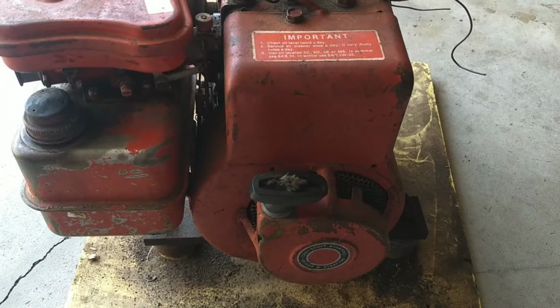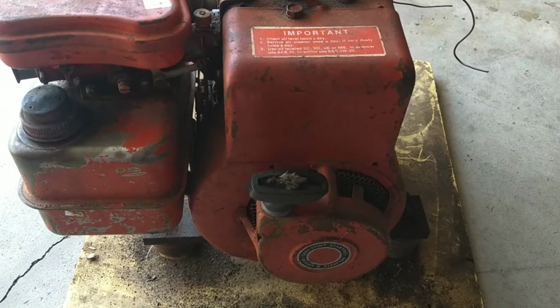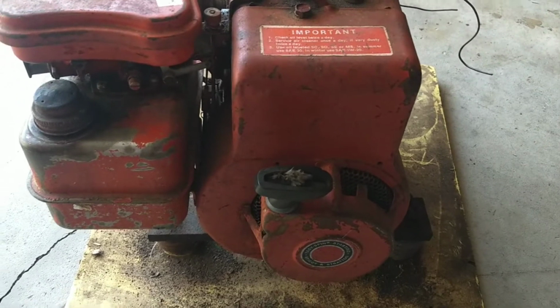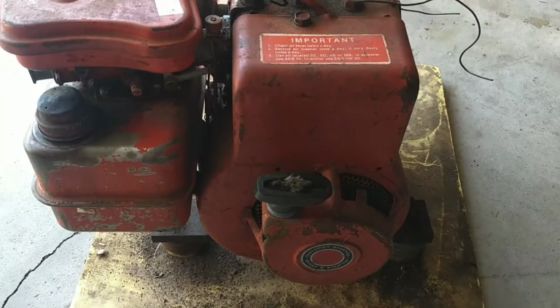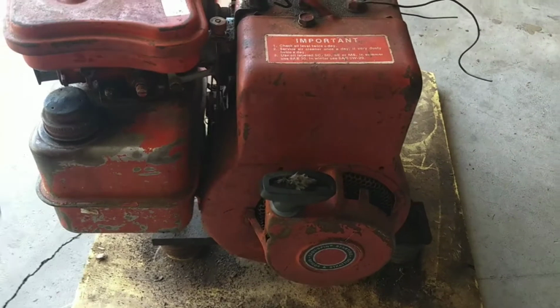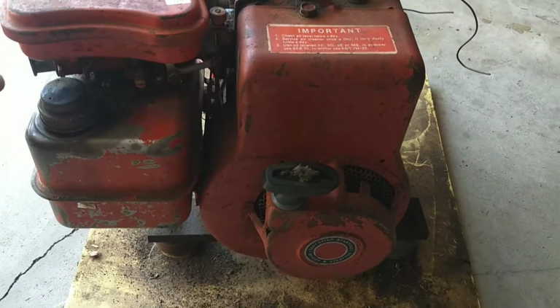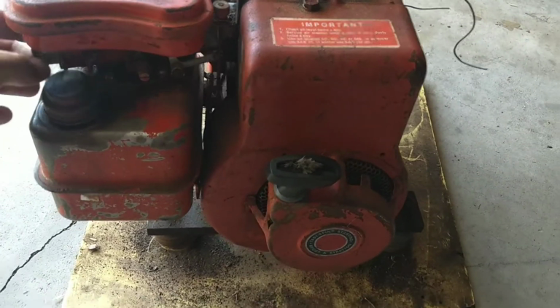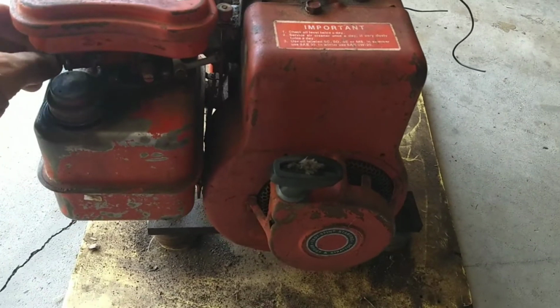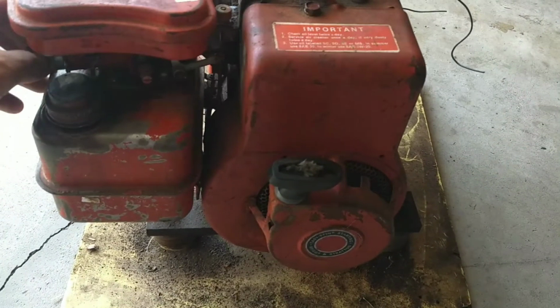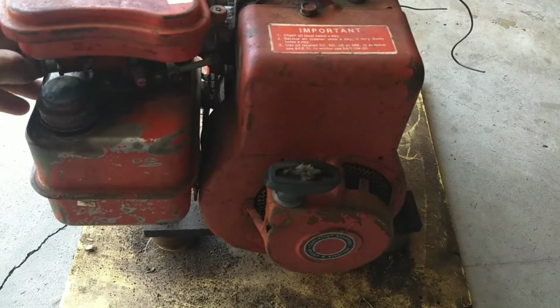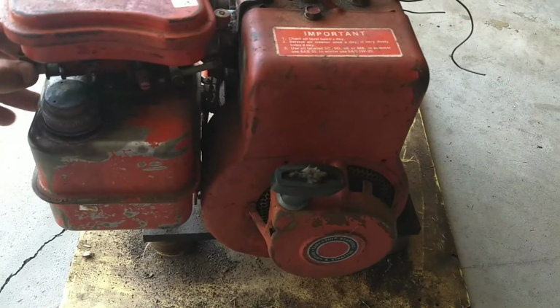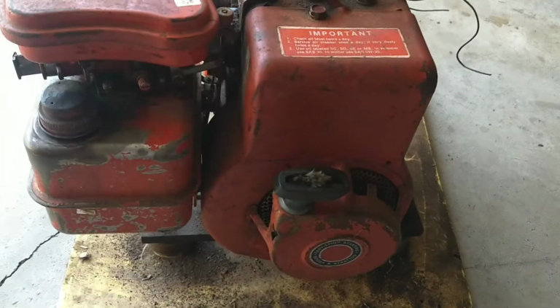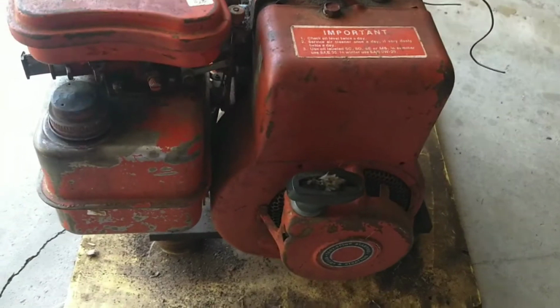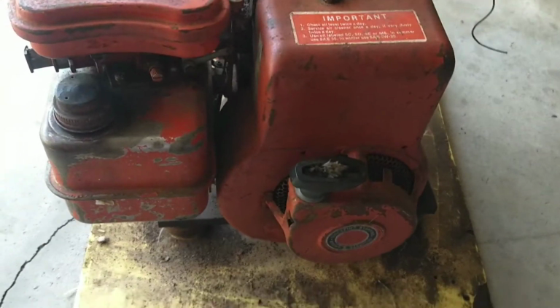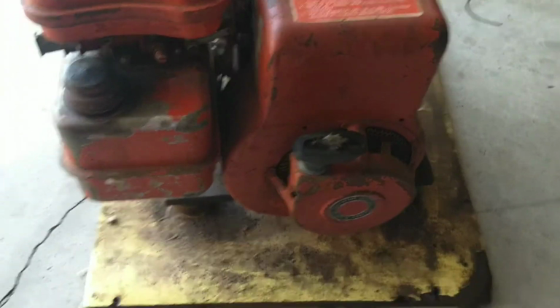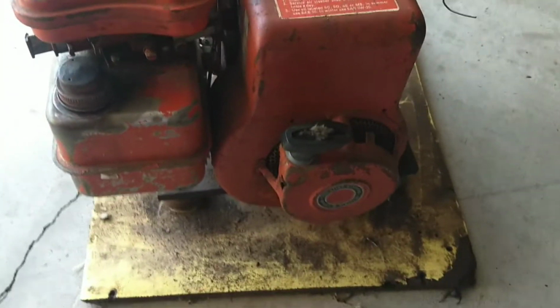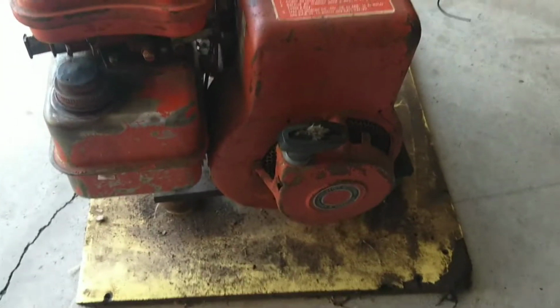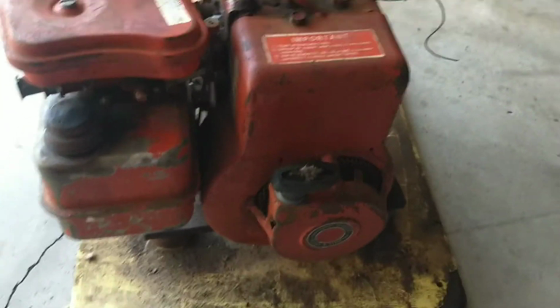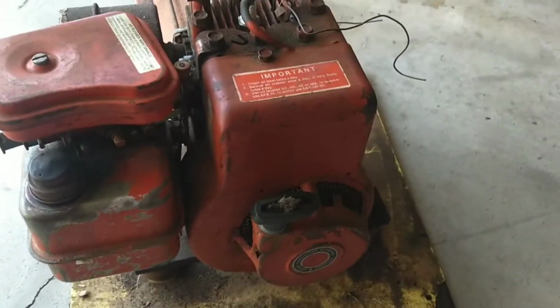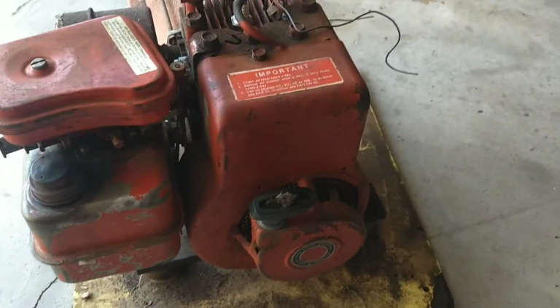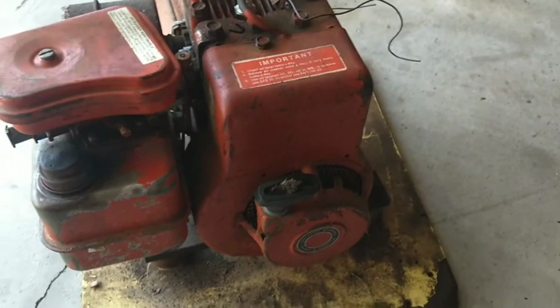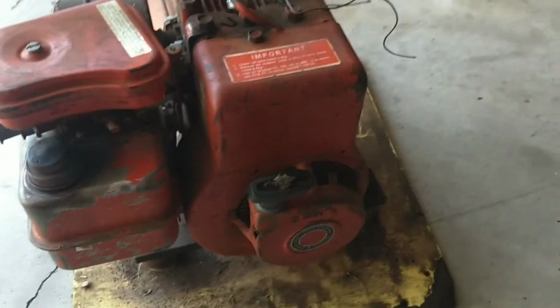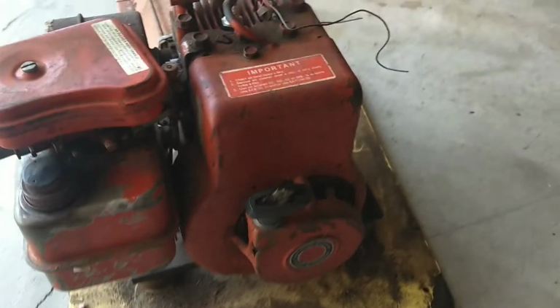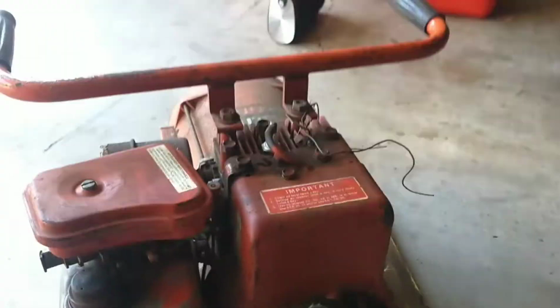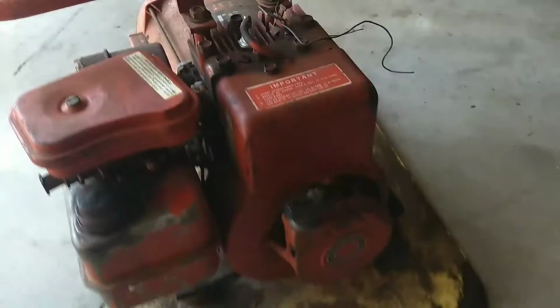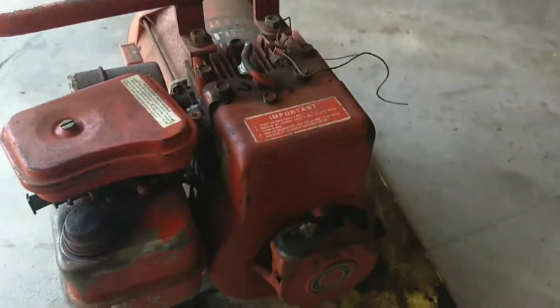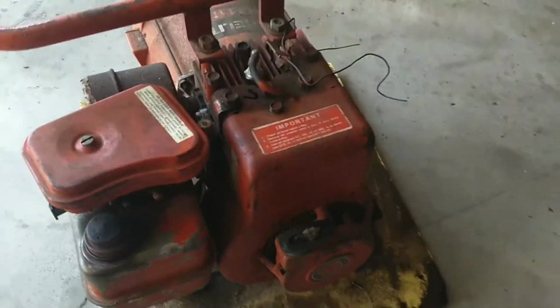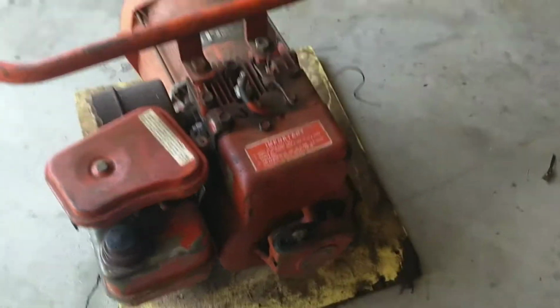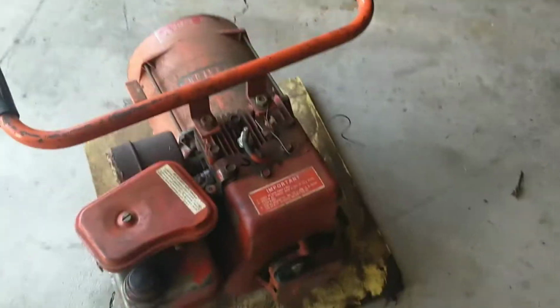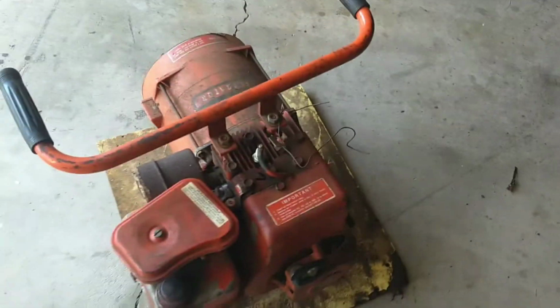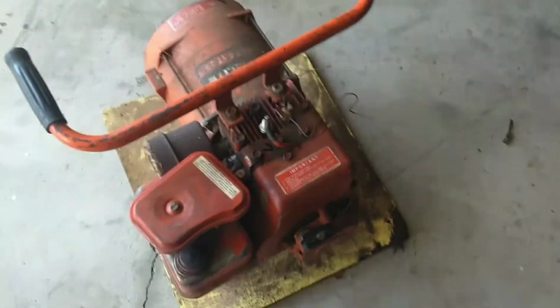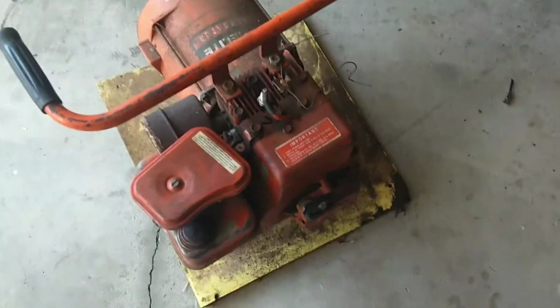So I threw it all back together. Just wanted to show you guys — this thing still runs.